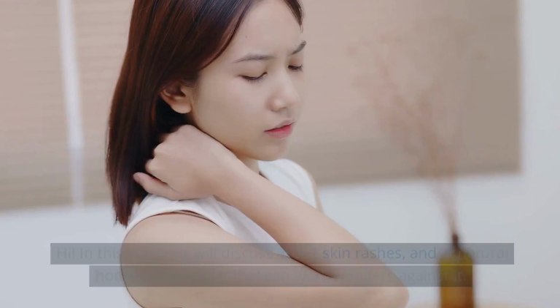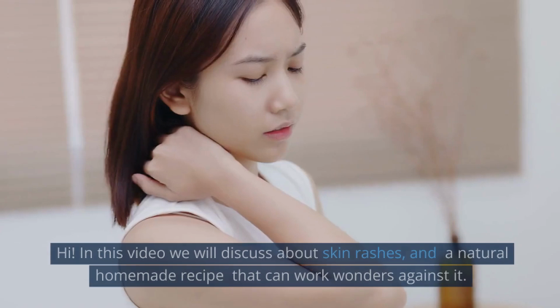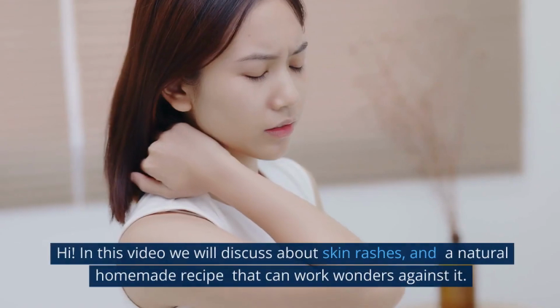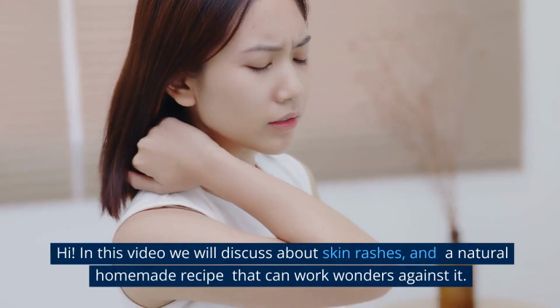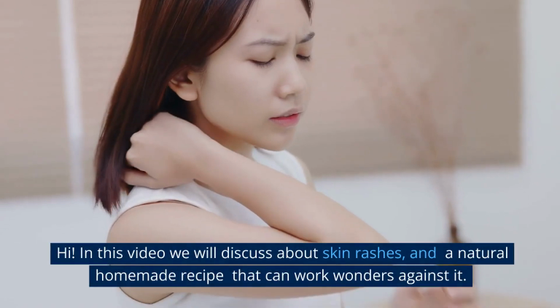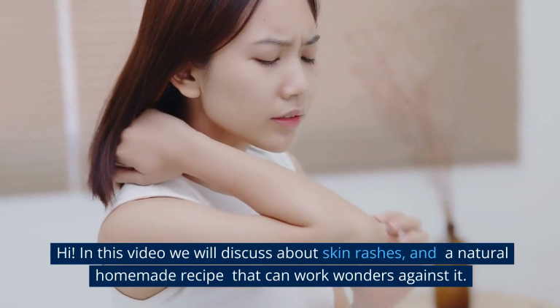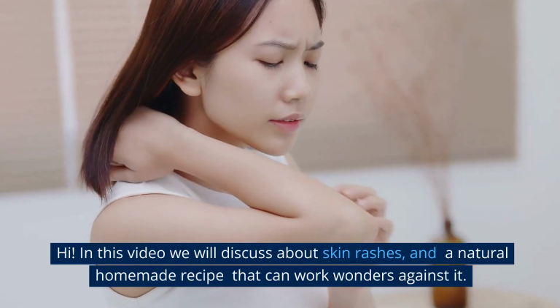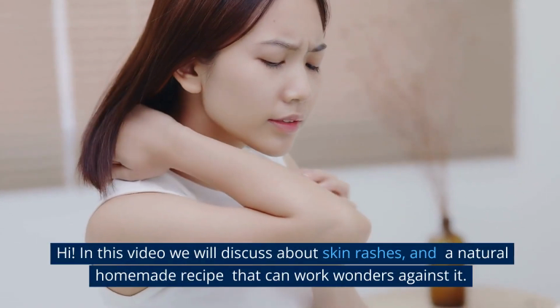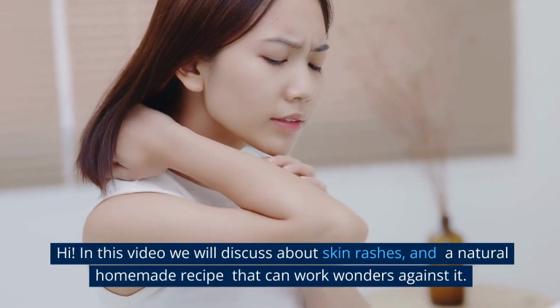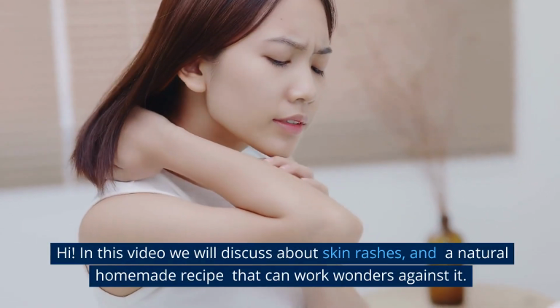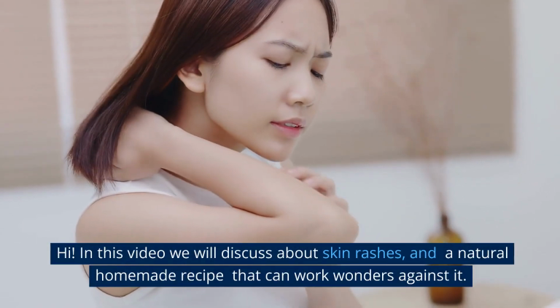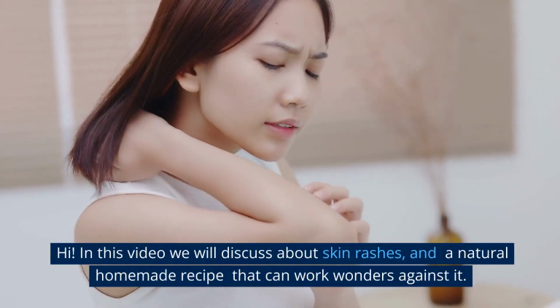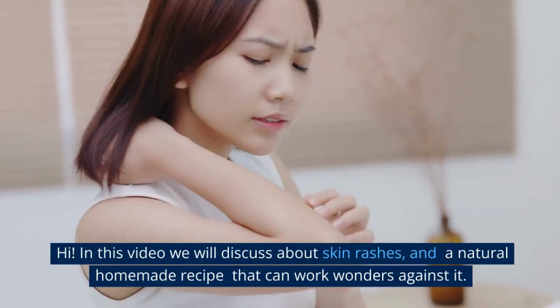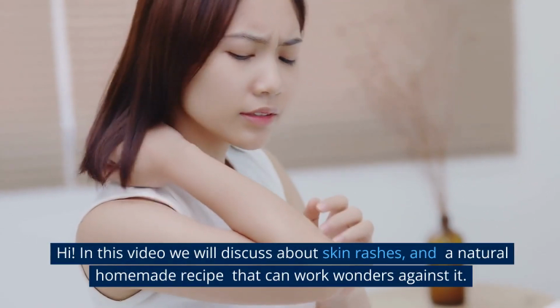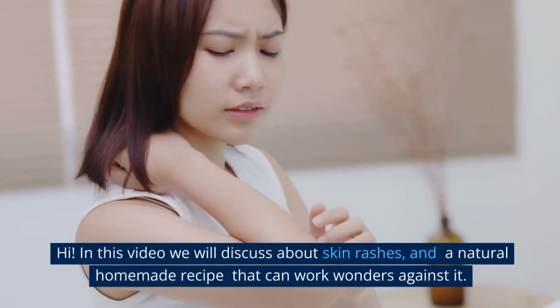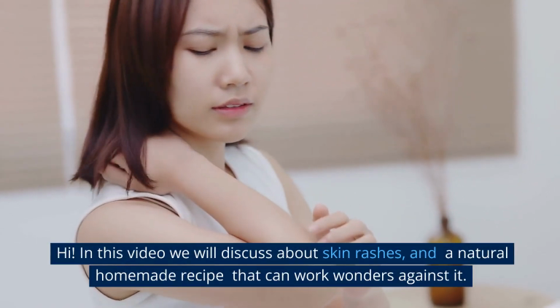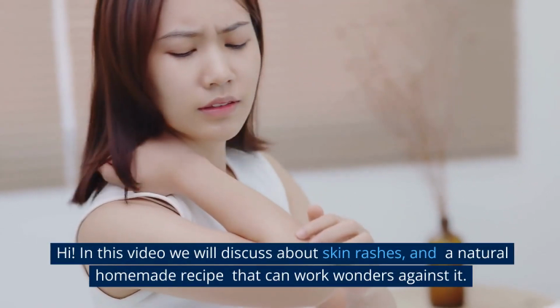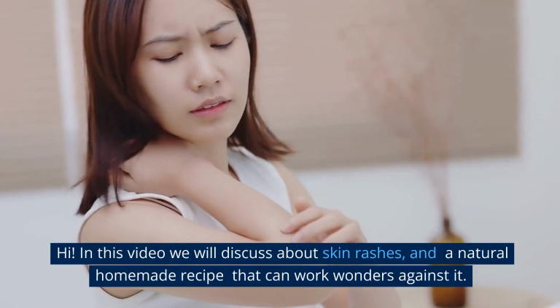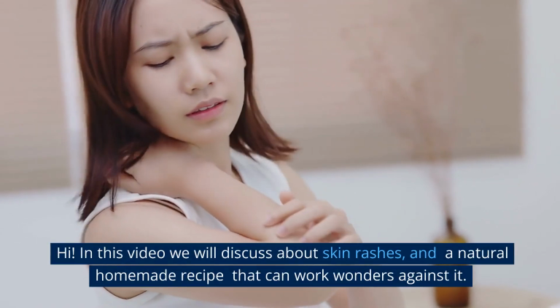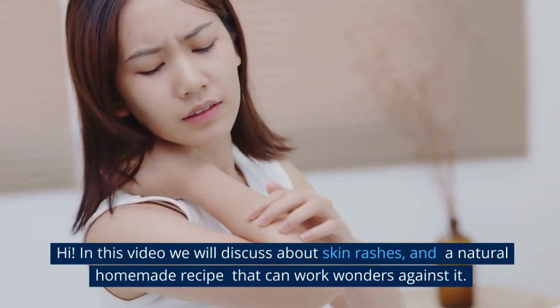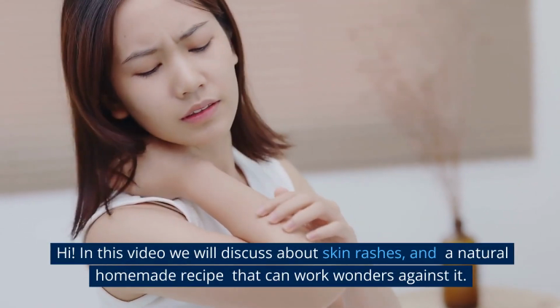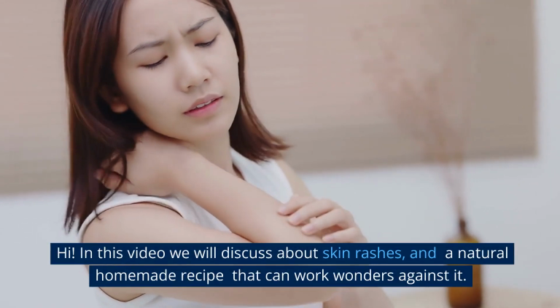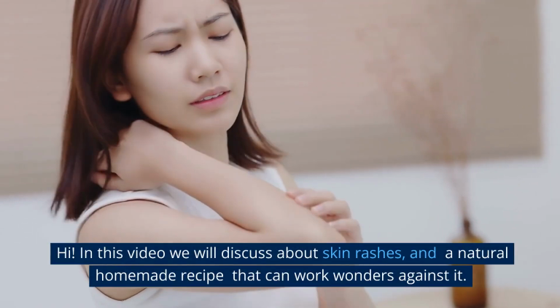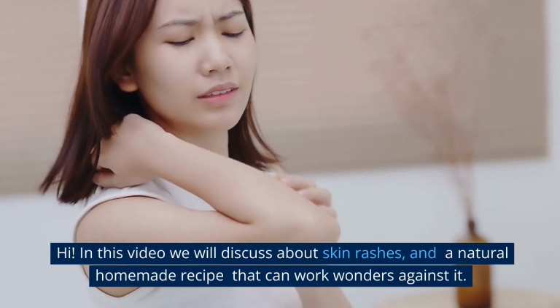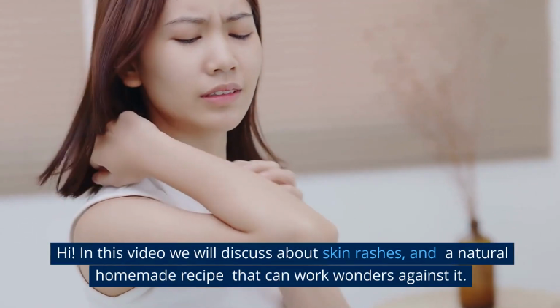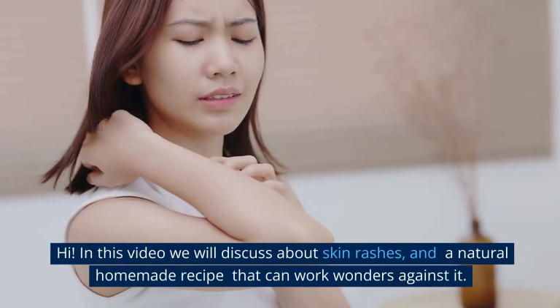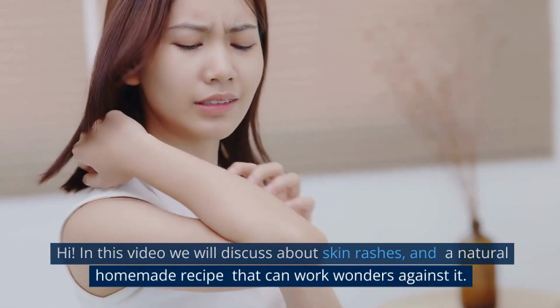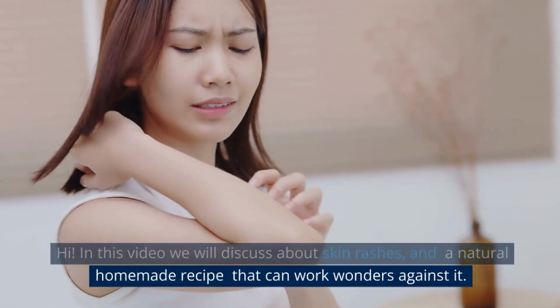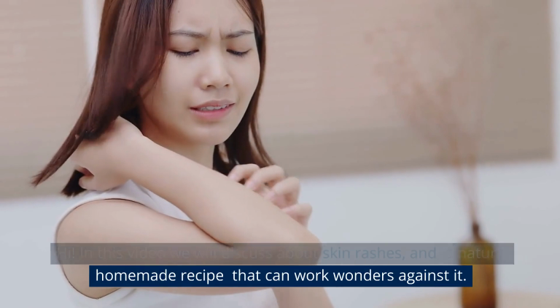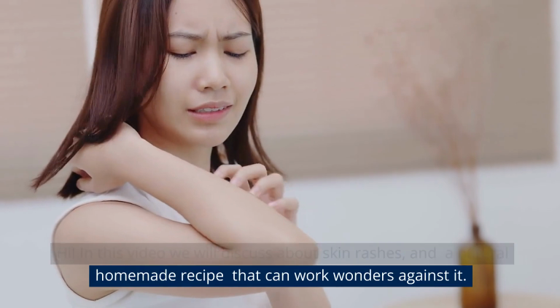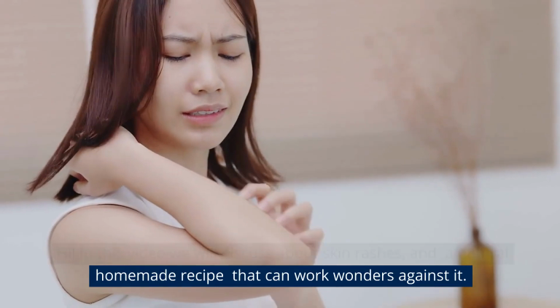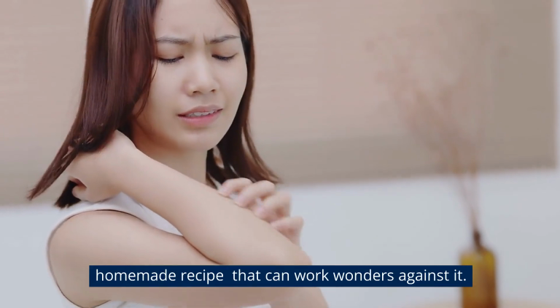In this video we will discuss about skin rashes and a natural homemade recipe that can work wonders against it.